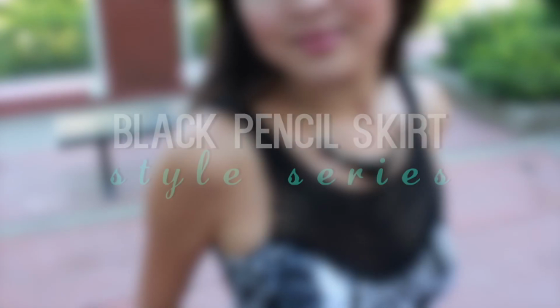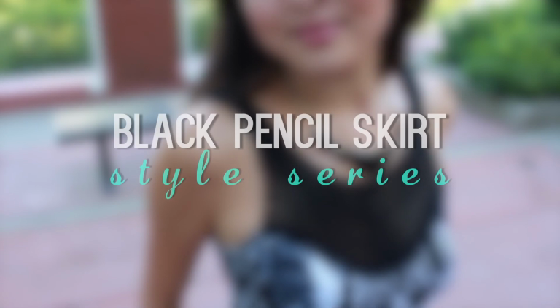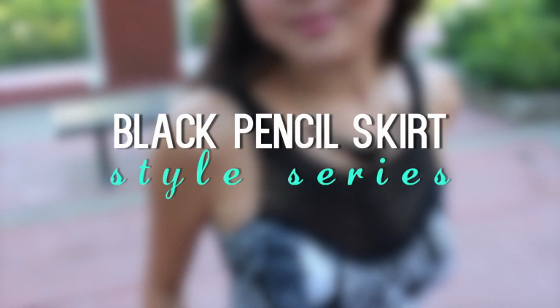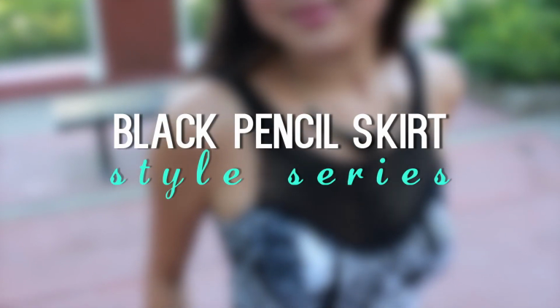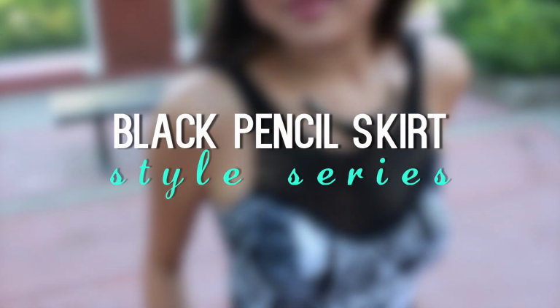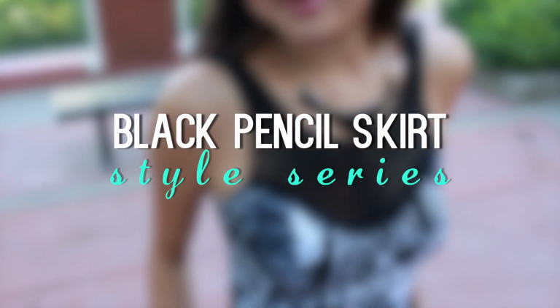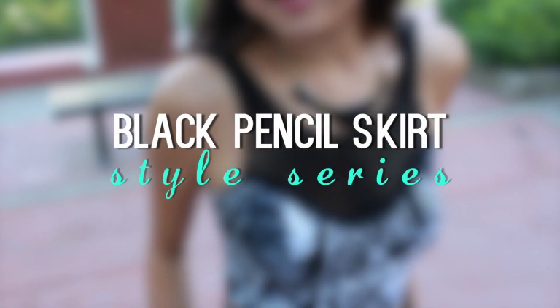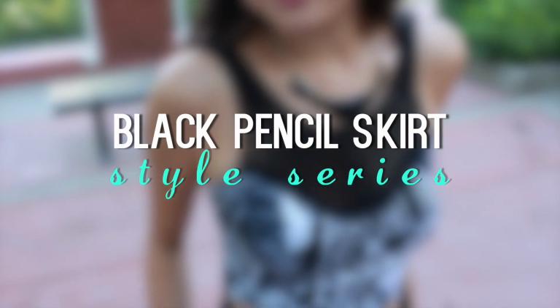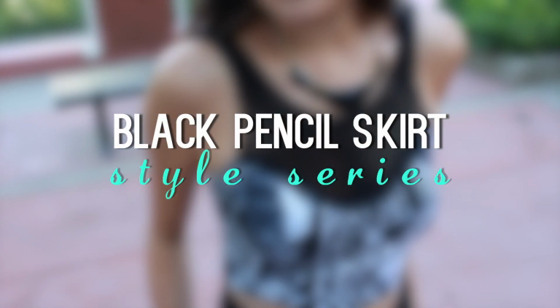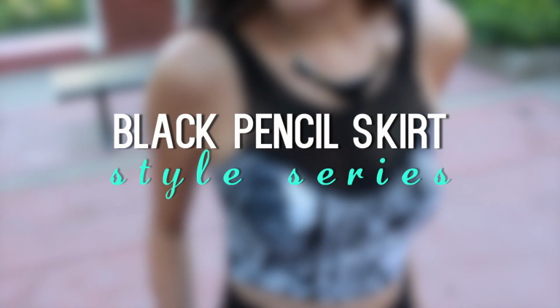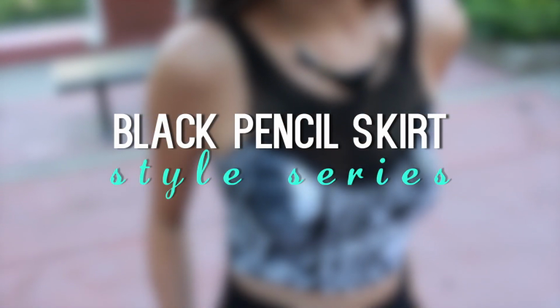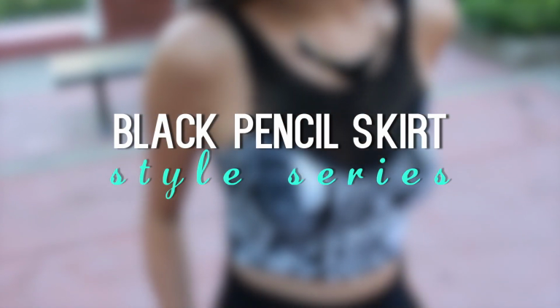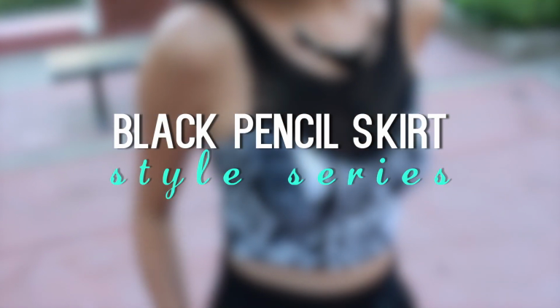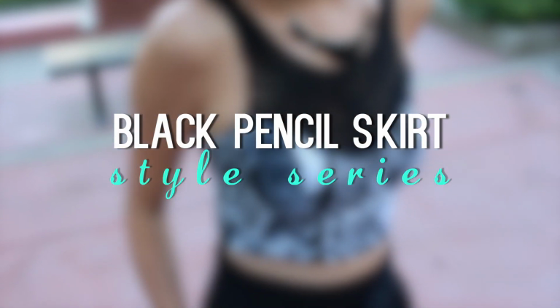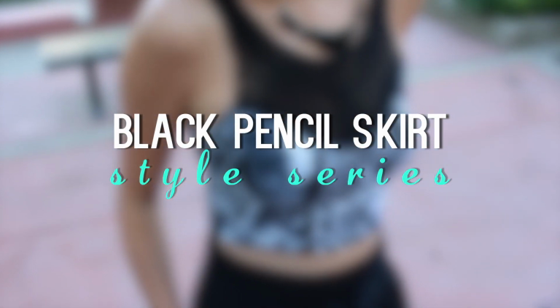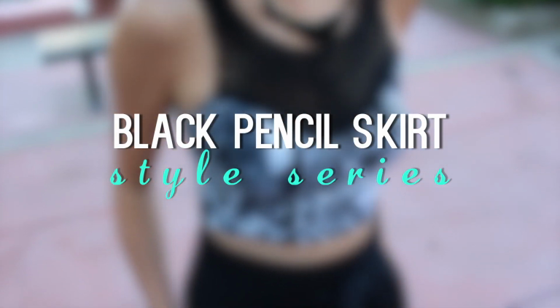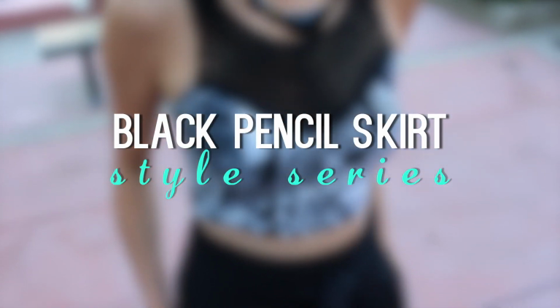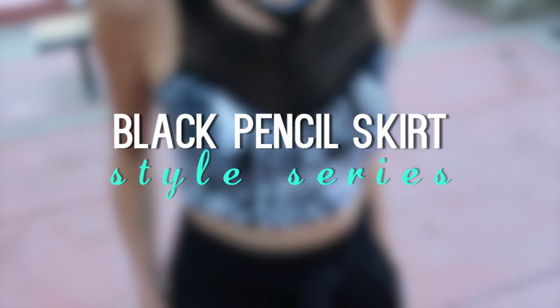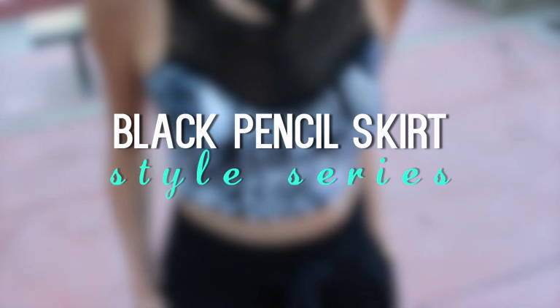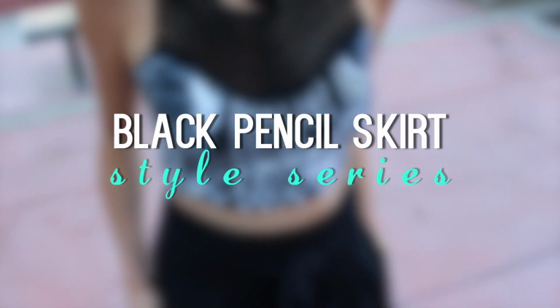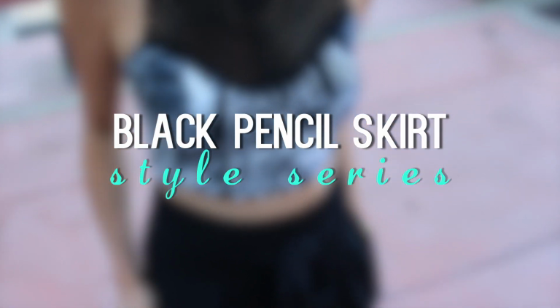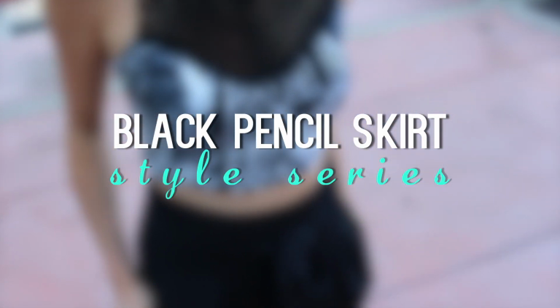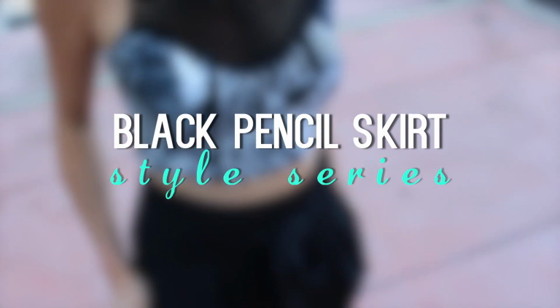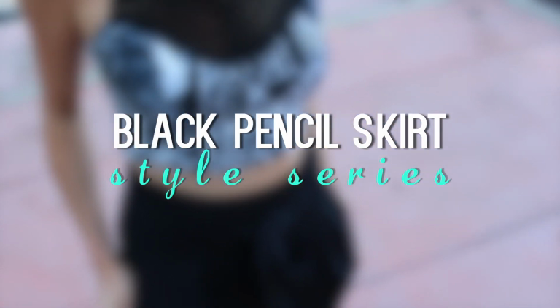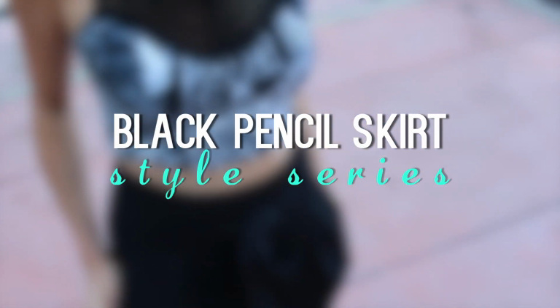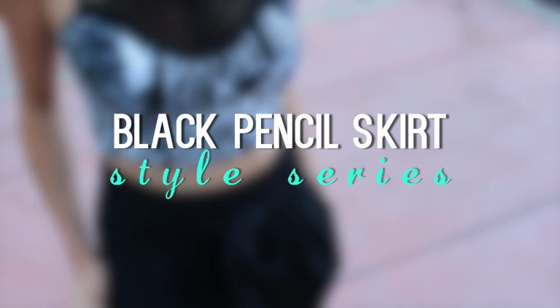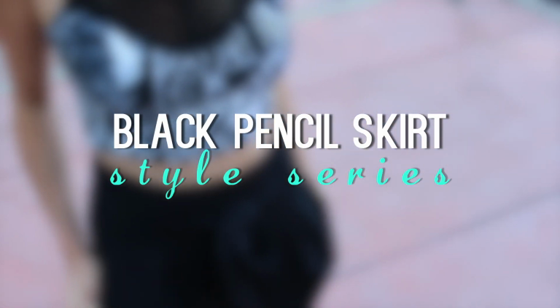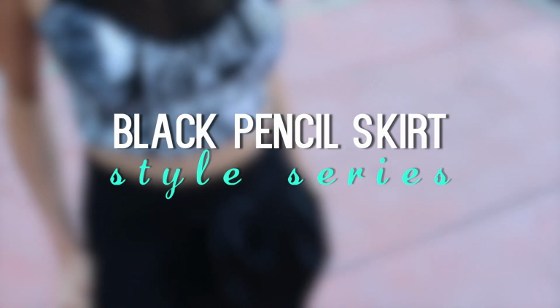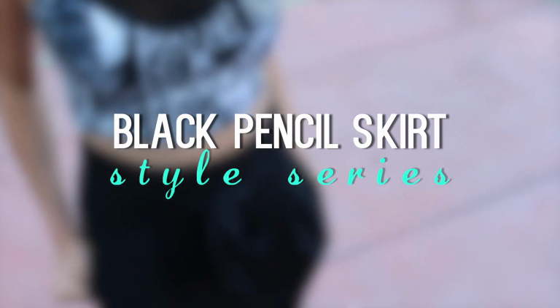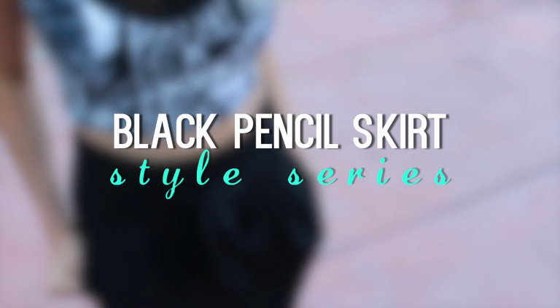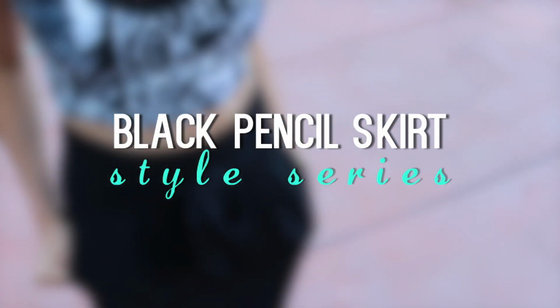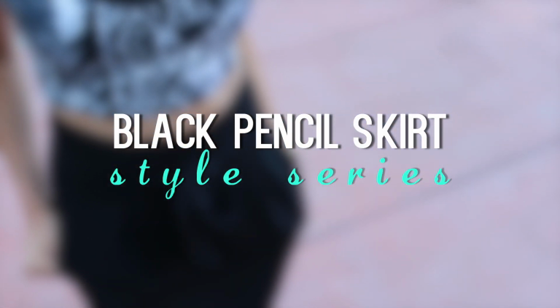In this style series, I'm going to show you guys how to style a black pencil skirt three different ways.